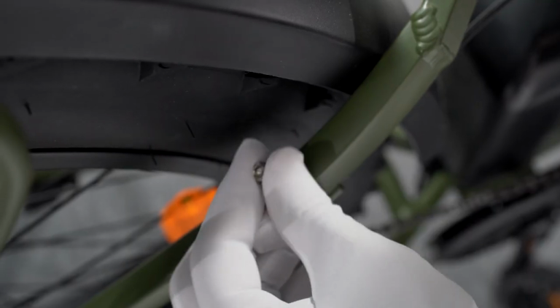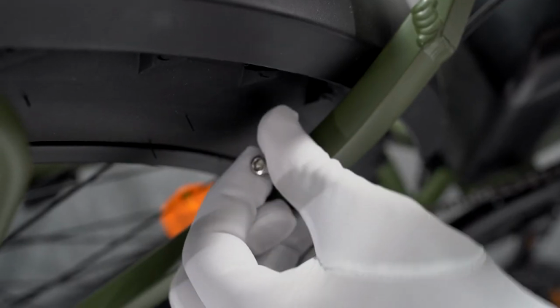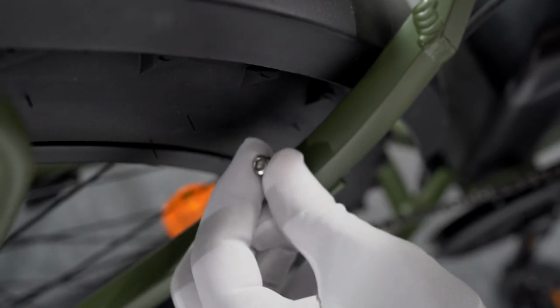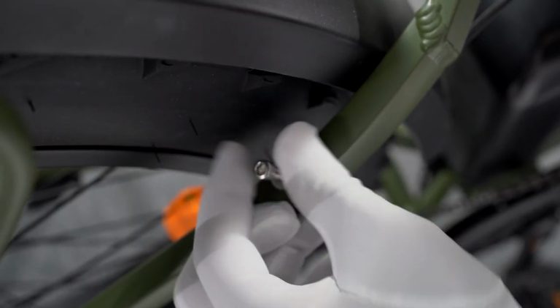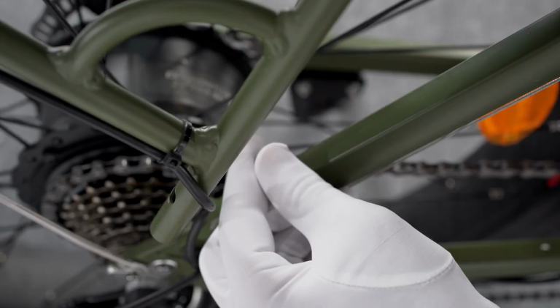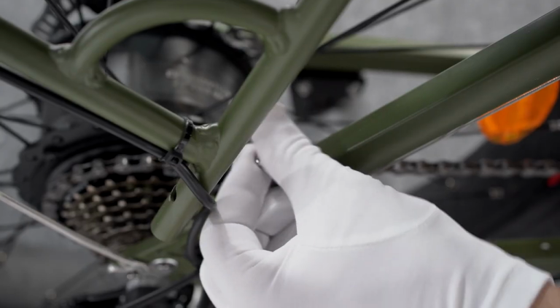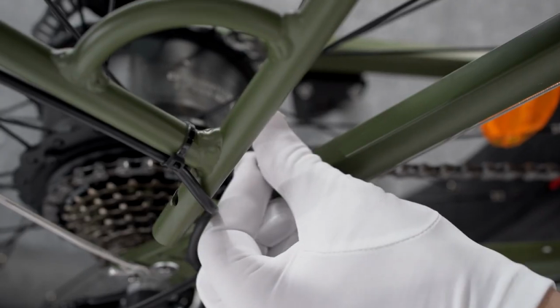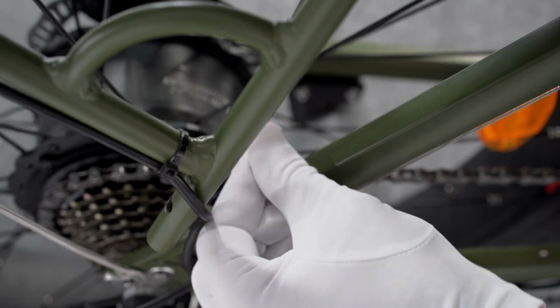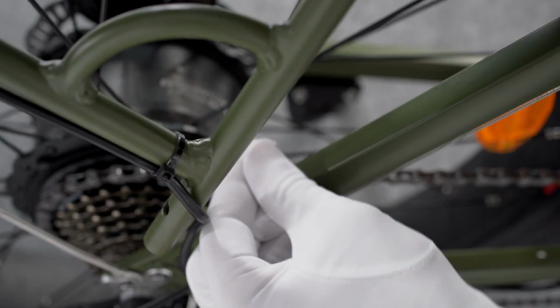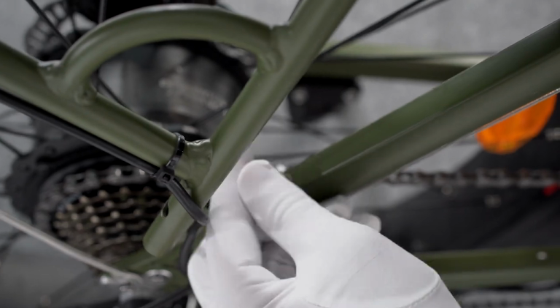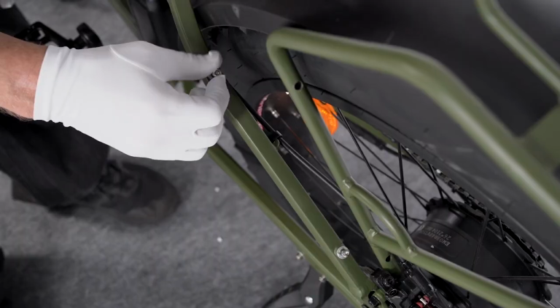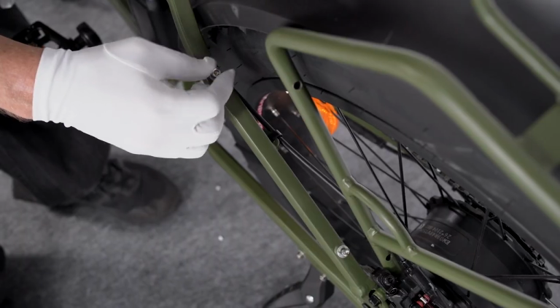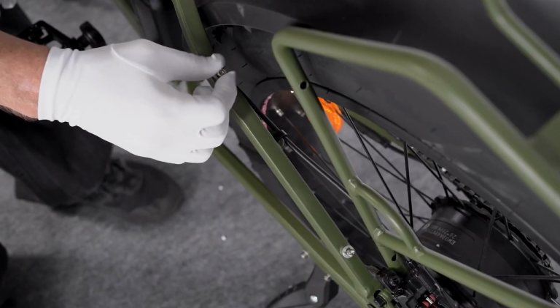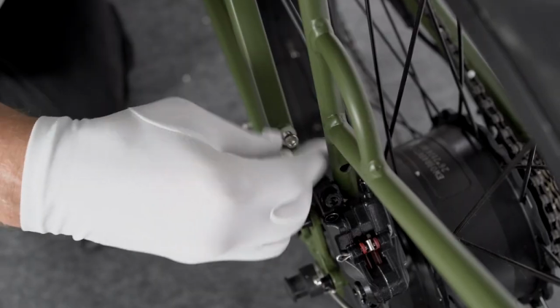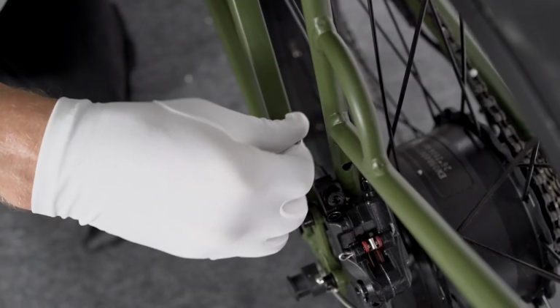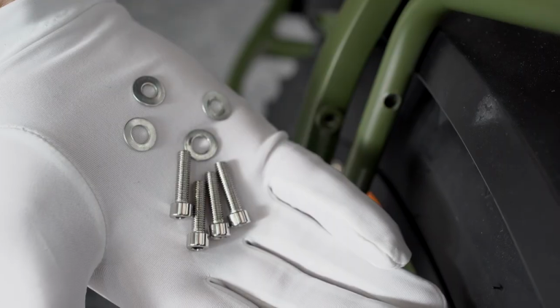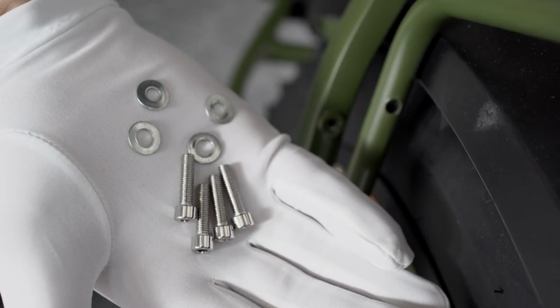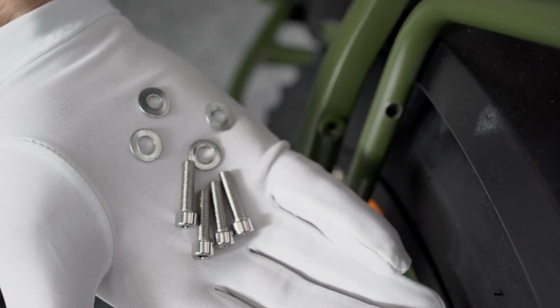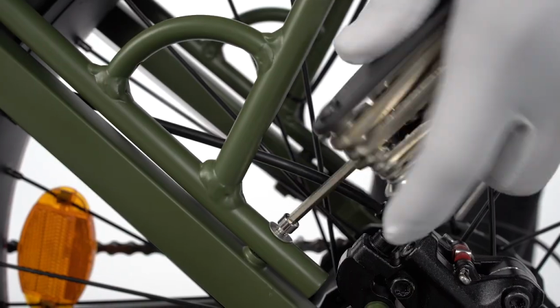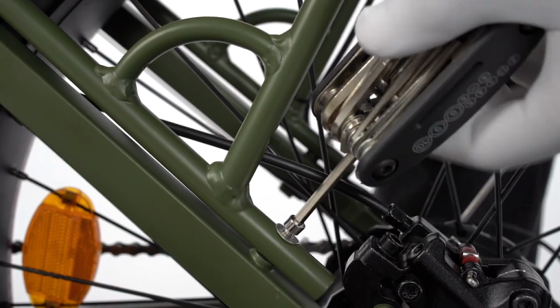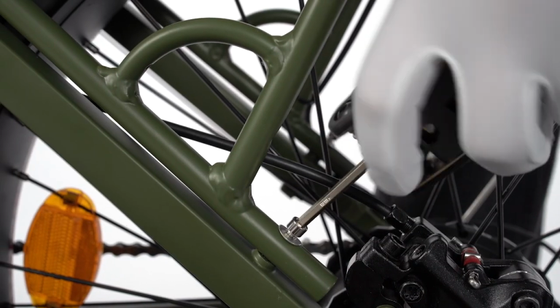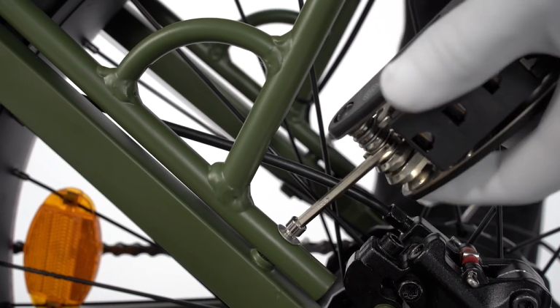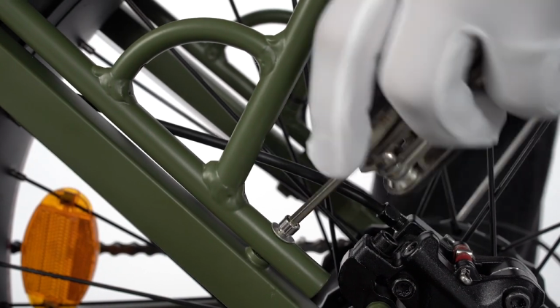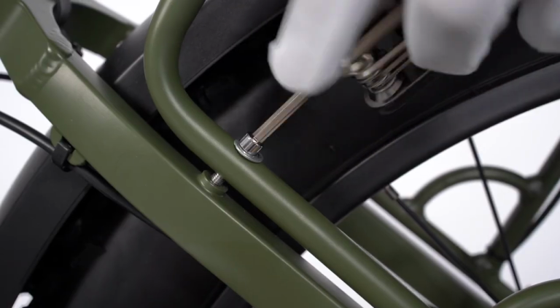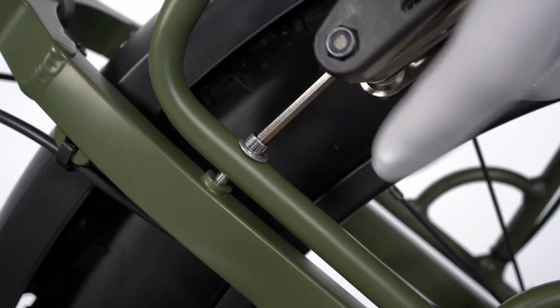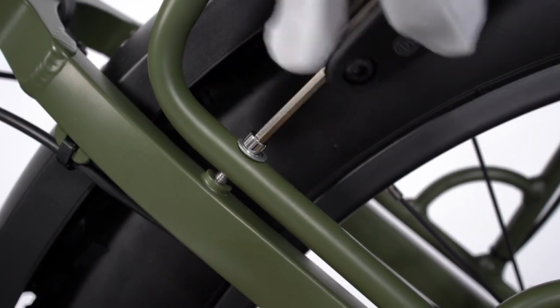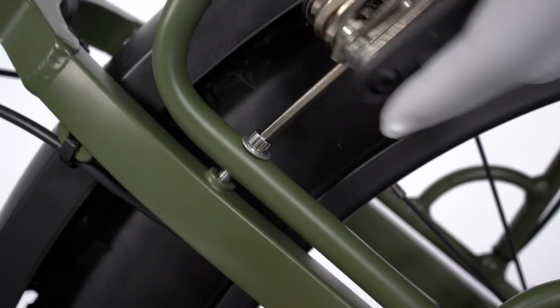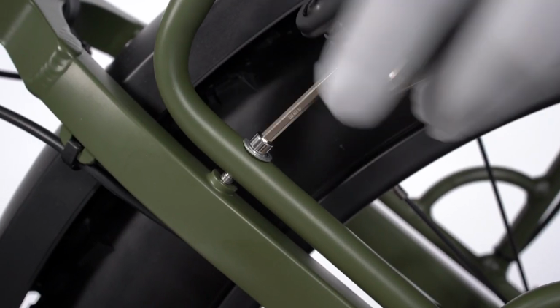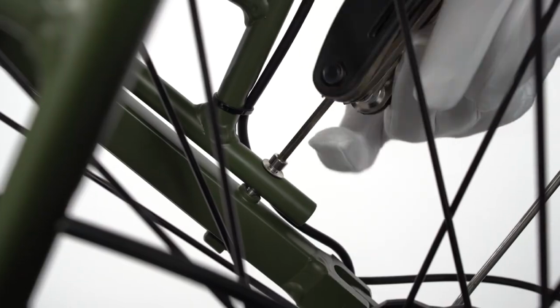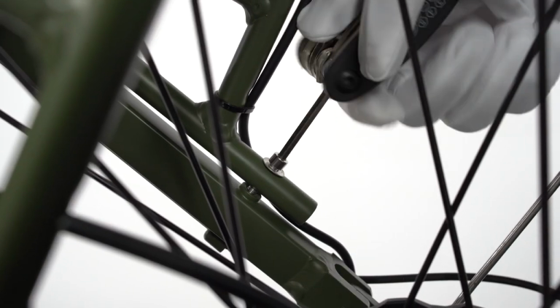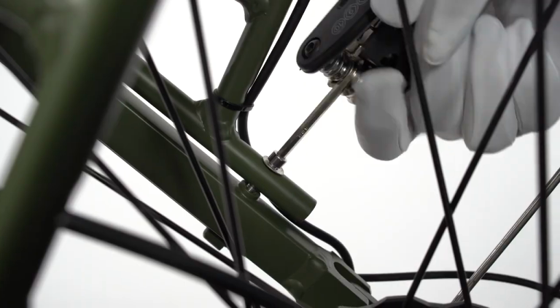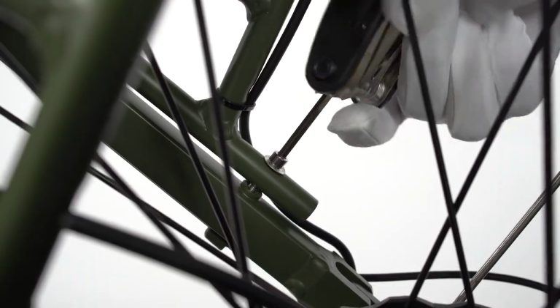Remove the four bolts on the rear part of the frame and install the rear rack with a four millimeter Allen wrench.